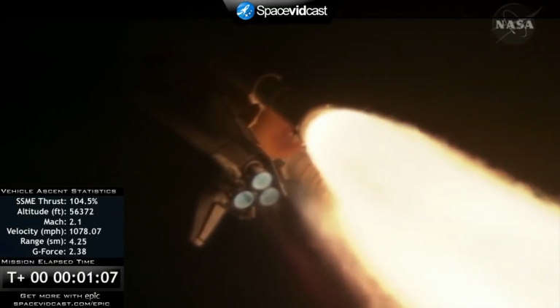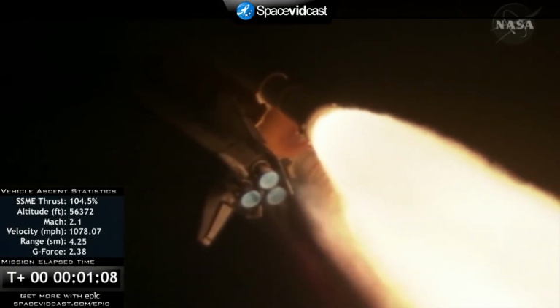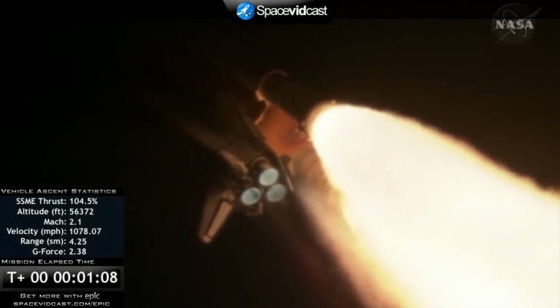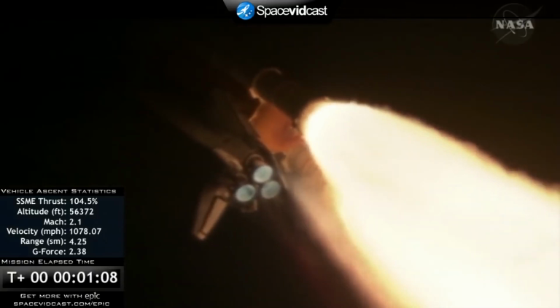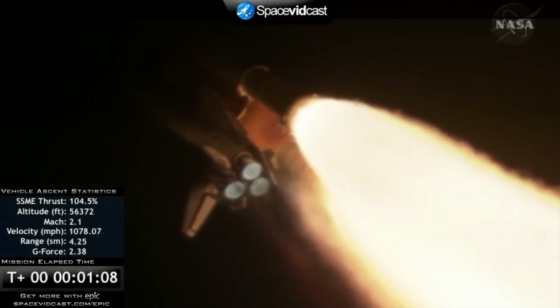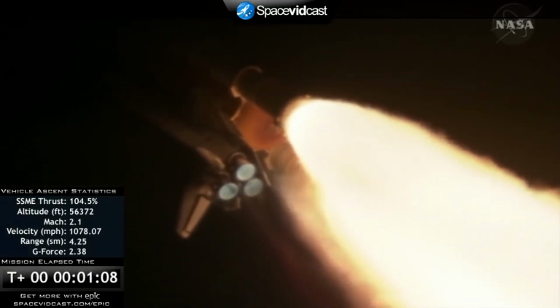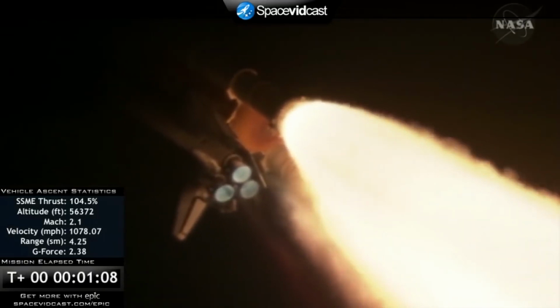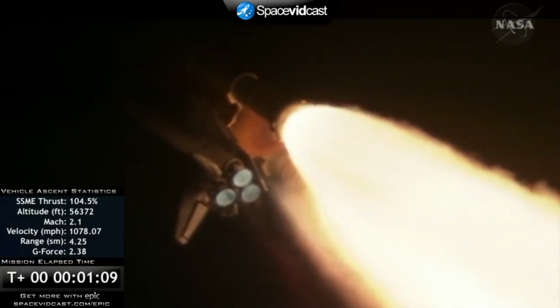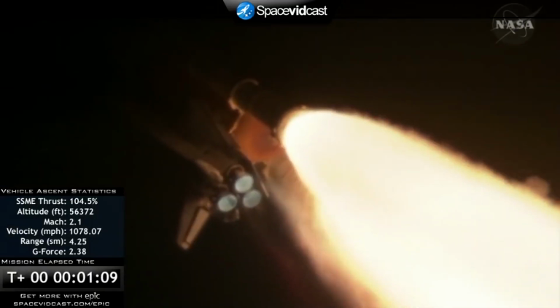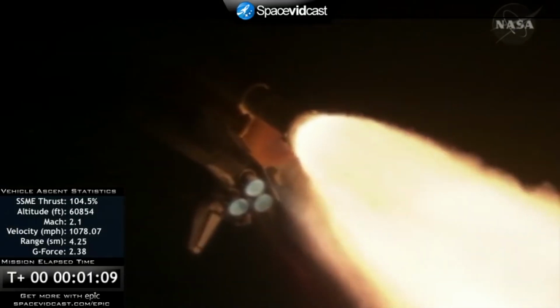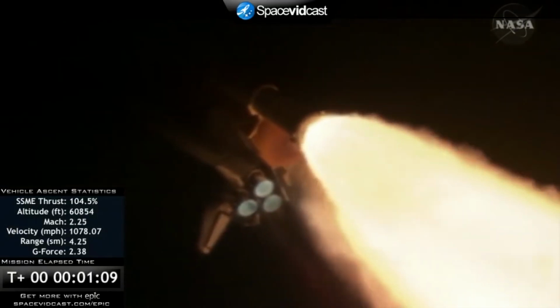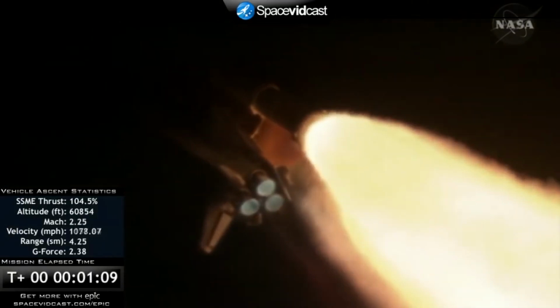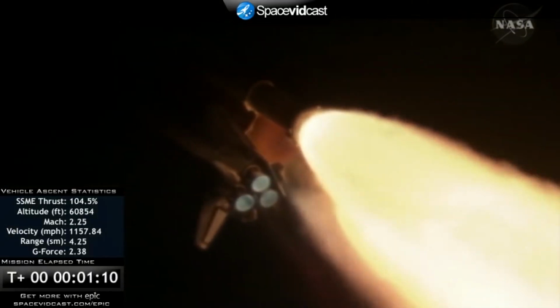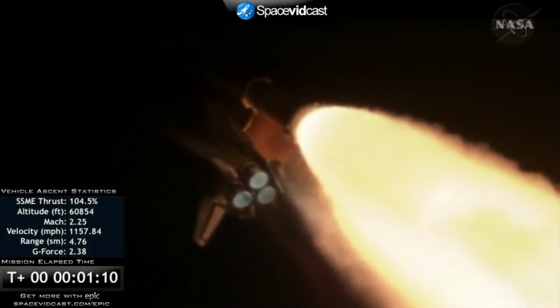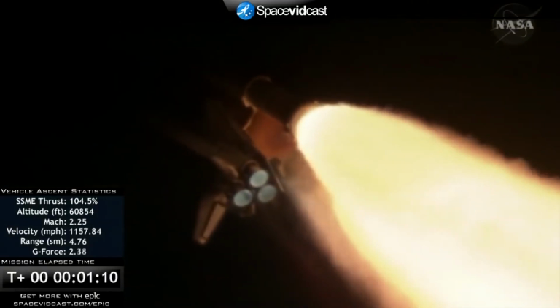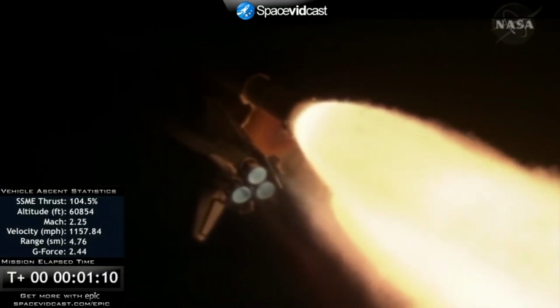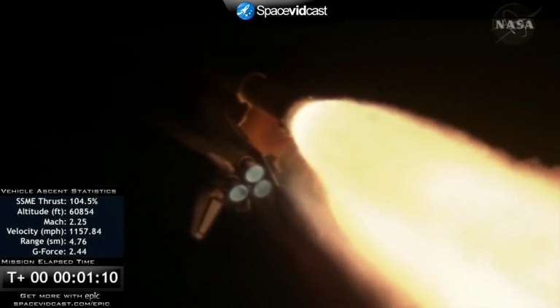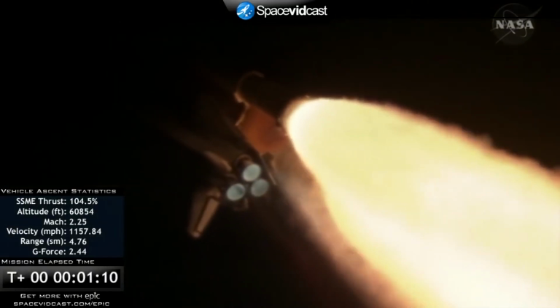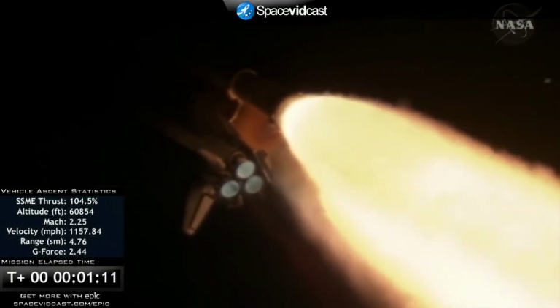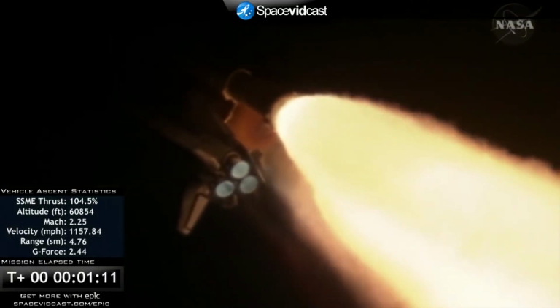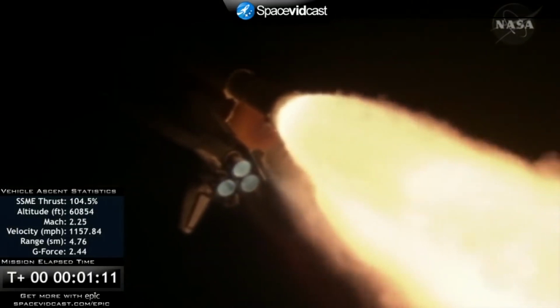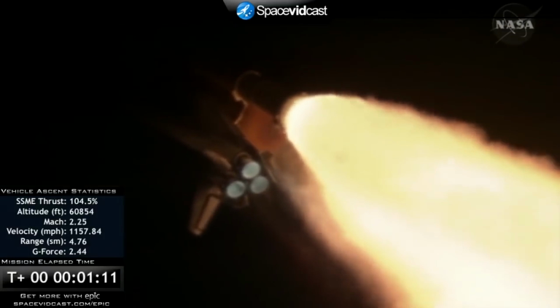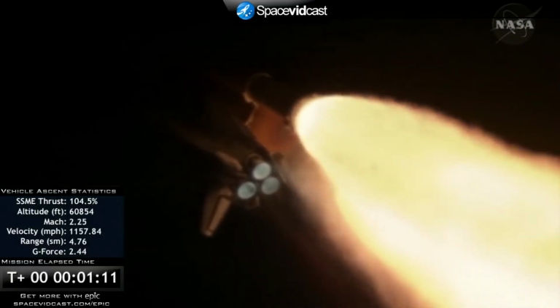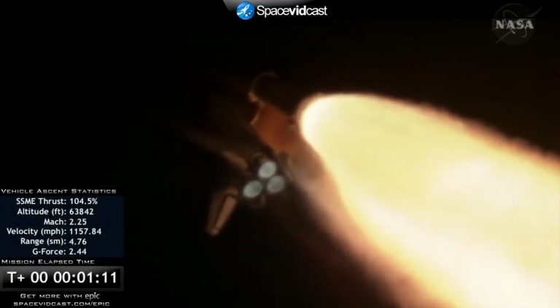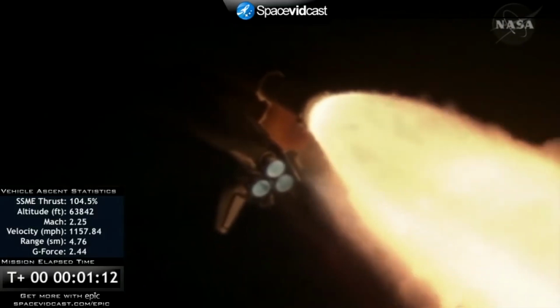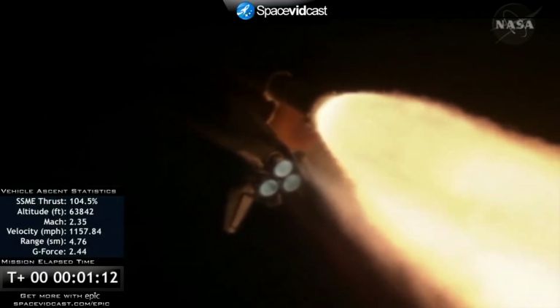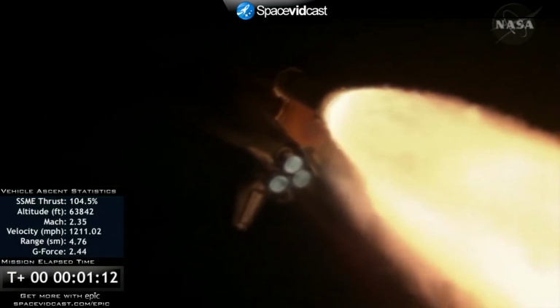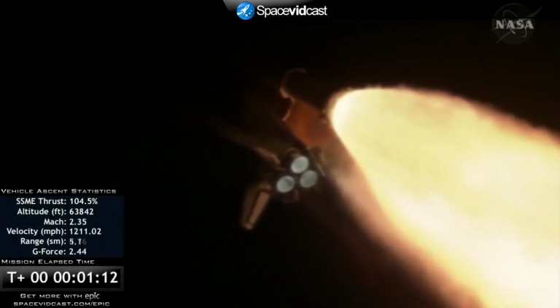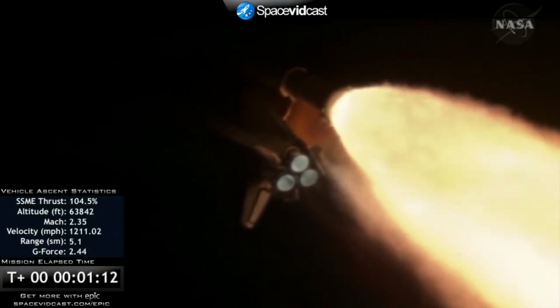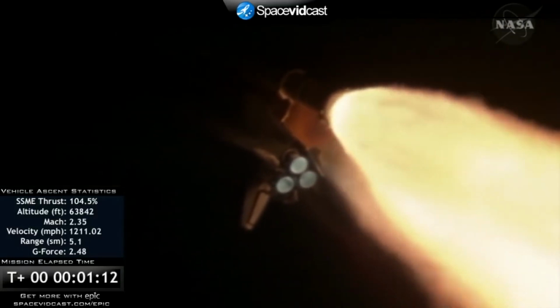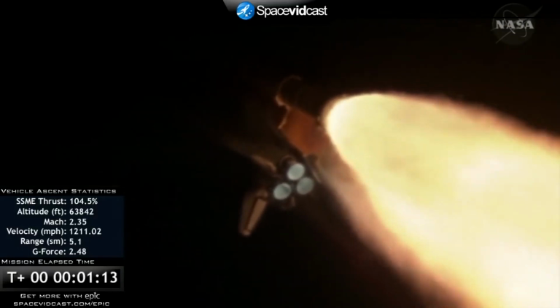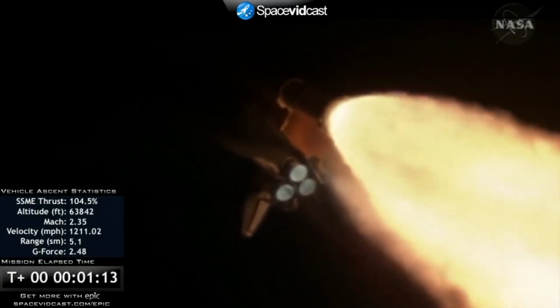Traveling 1,000 miles per hour, Discovery's engines are now throttled back up and performing at full-power capability.